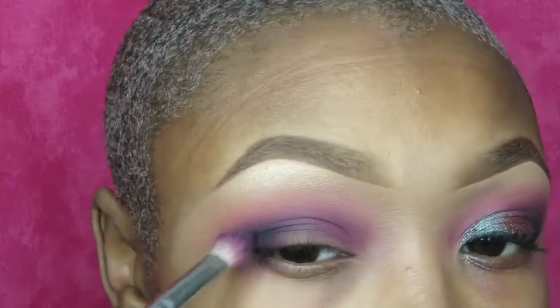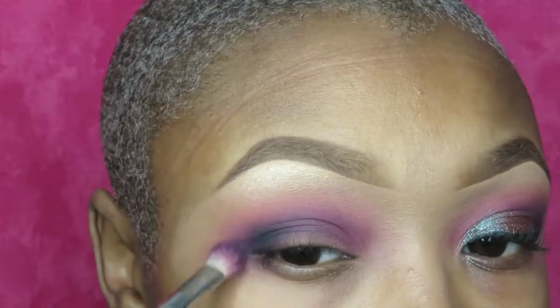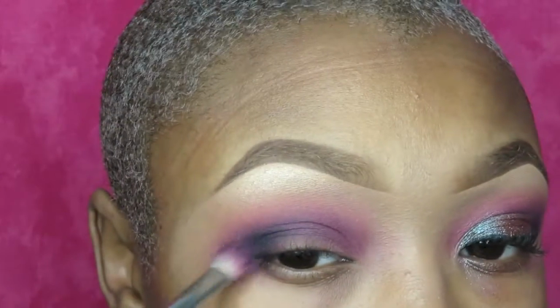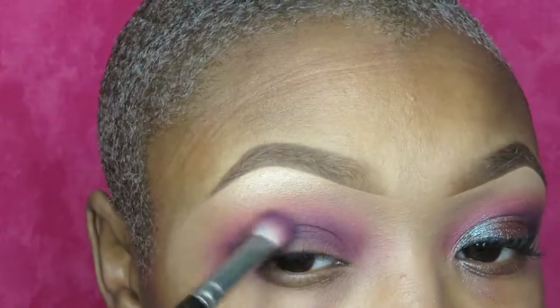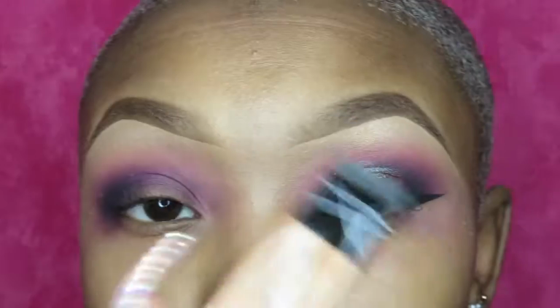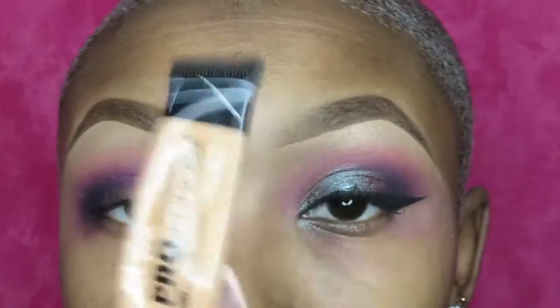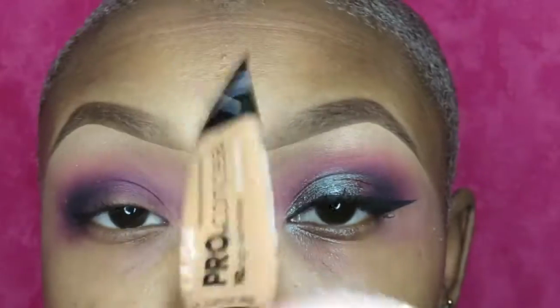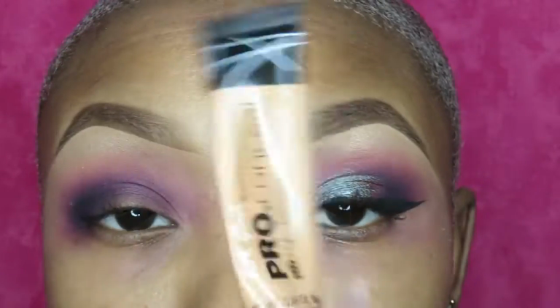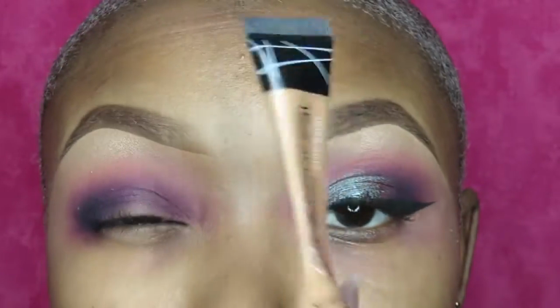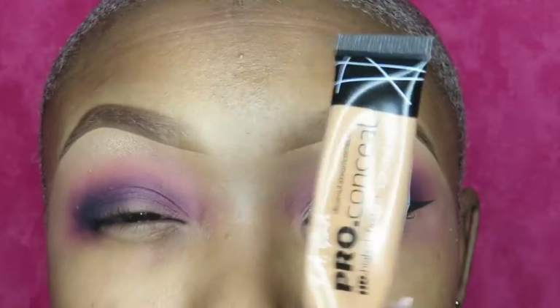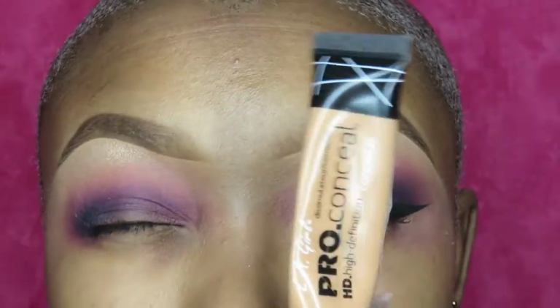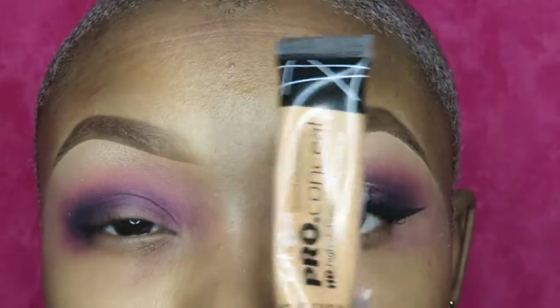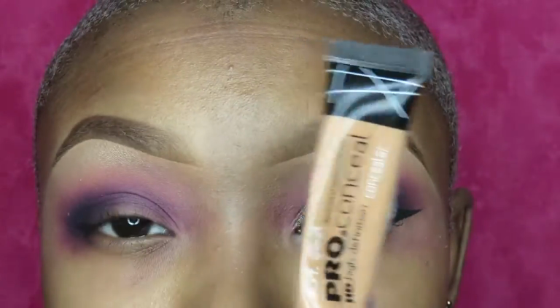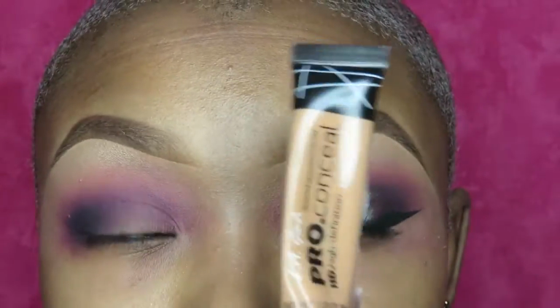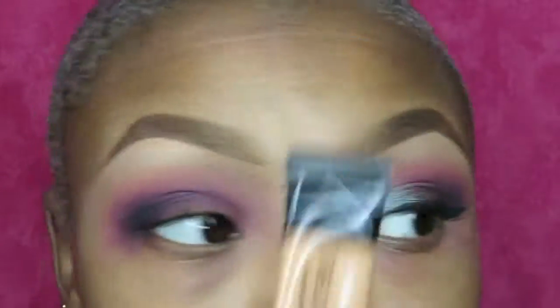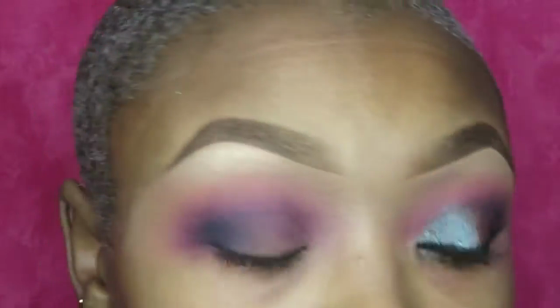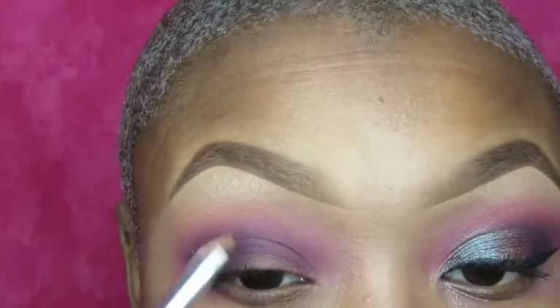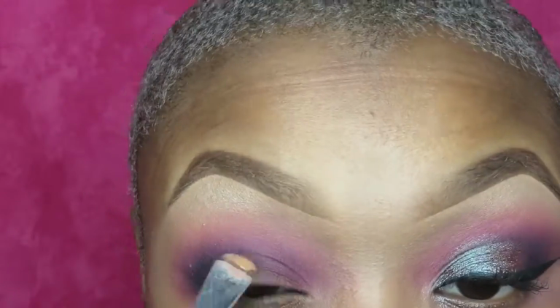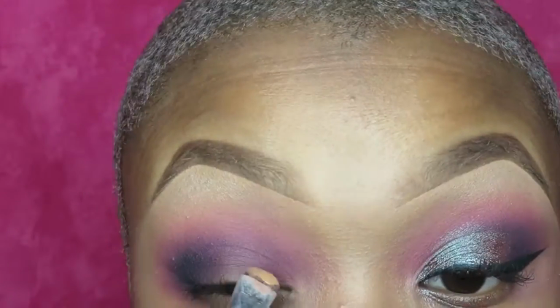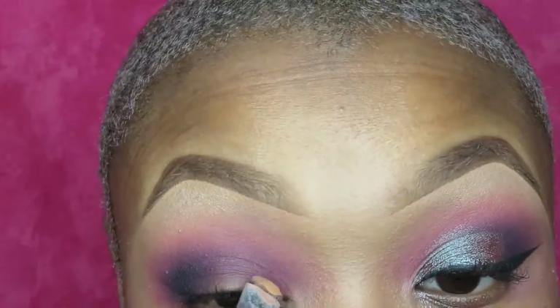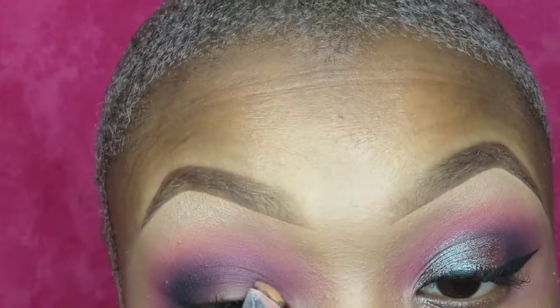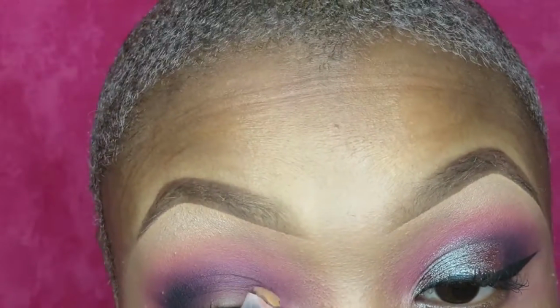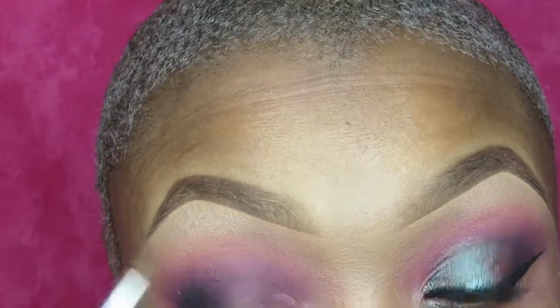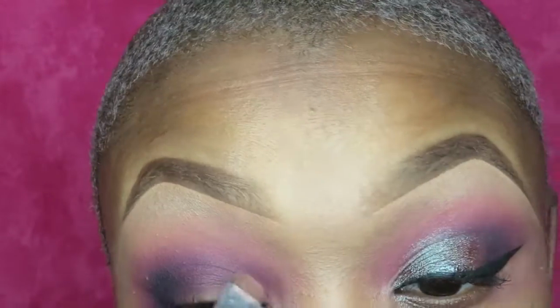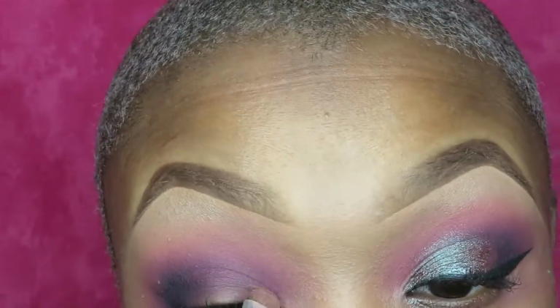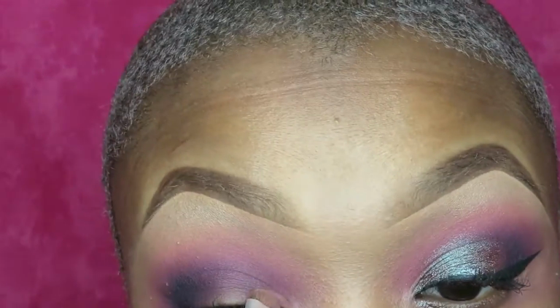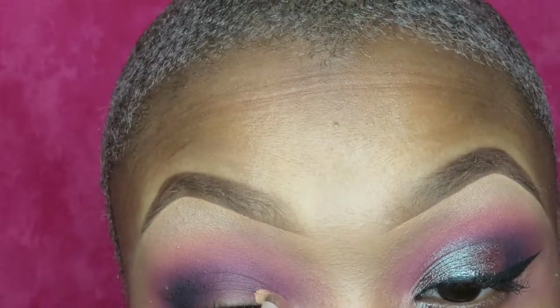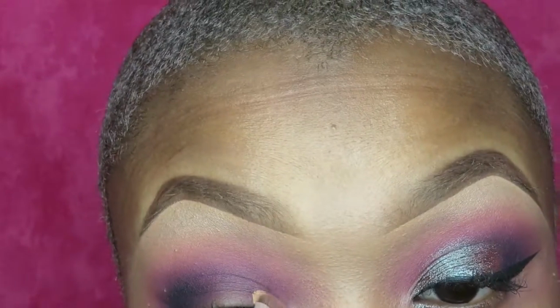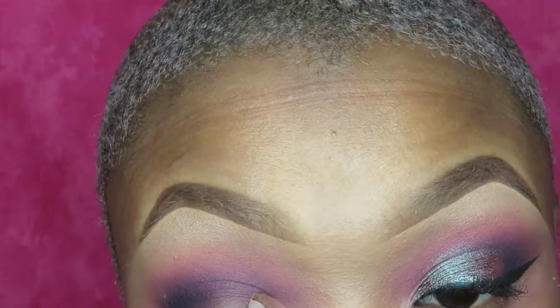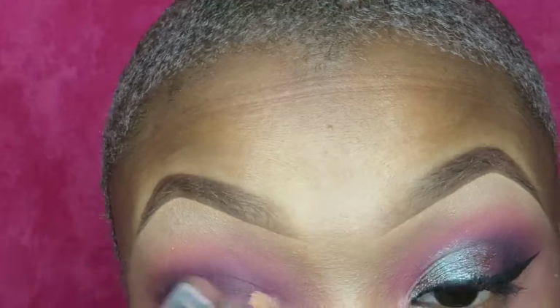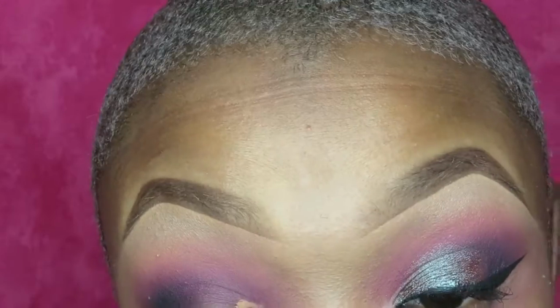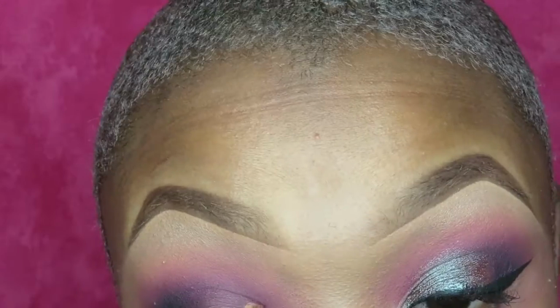Next, I'm going to take my LA Pro Girl Concealer in Warm Honey and I'm going to use that to cover the crease.